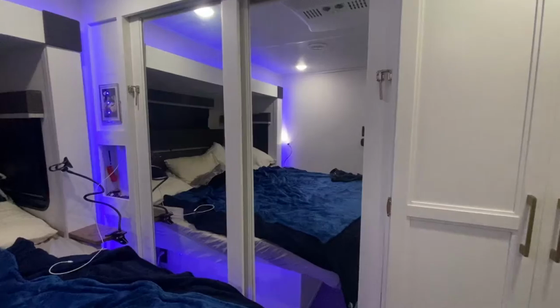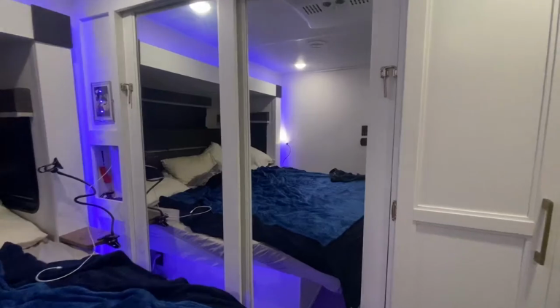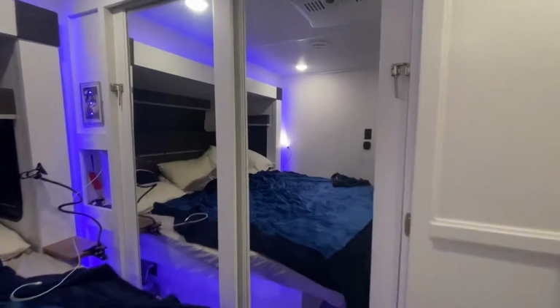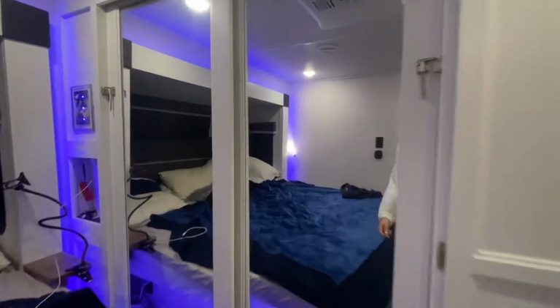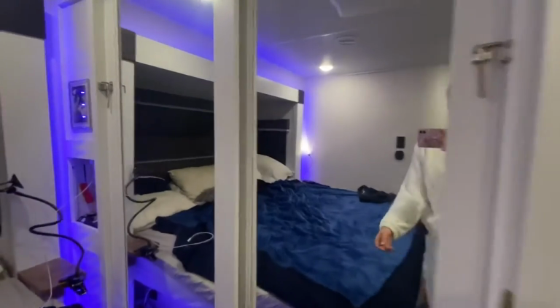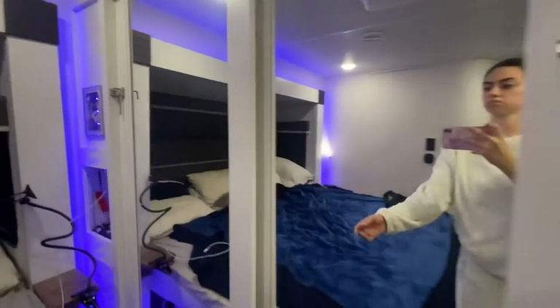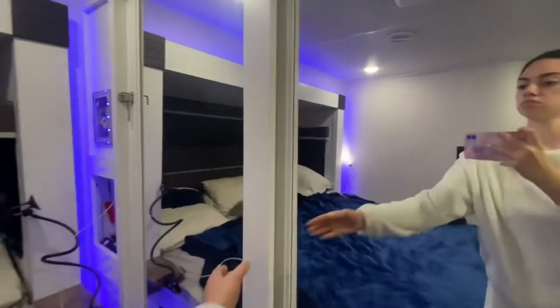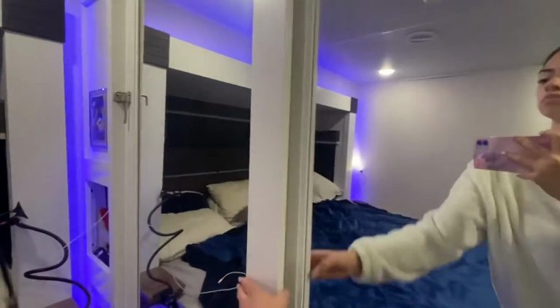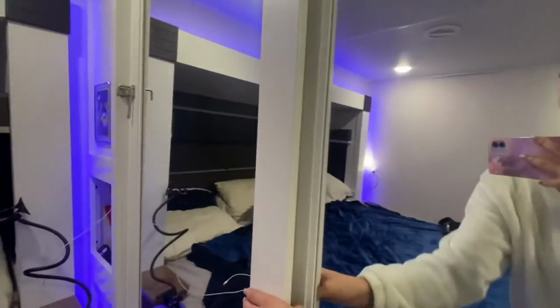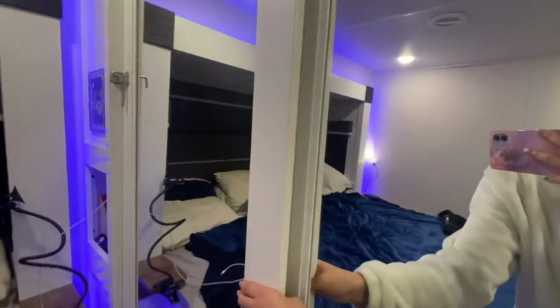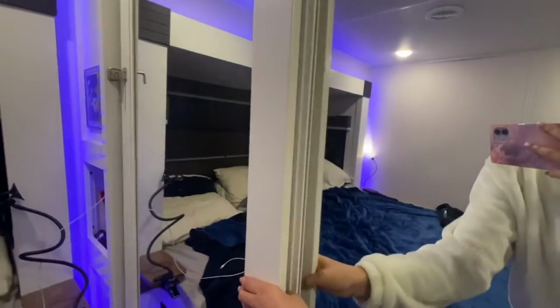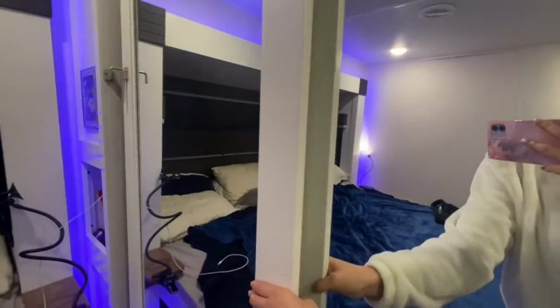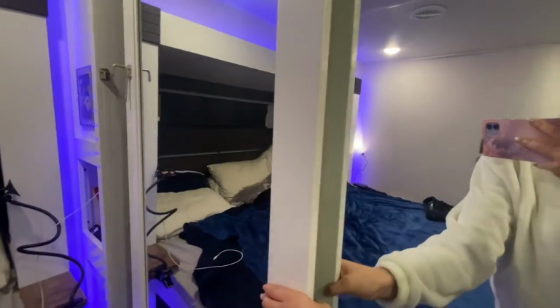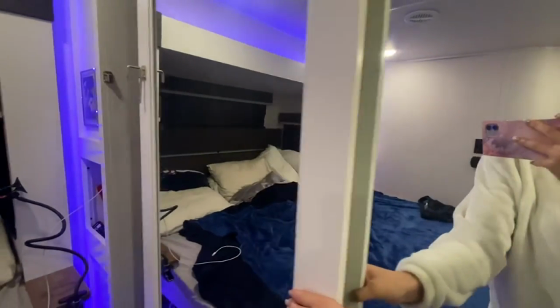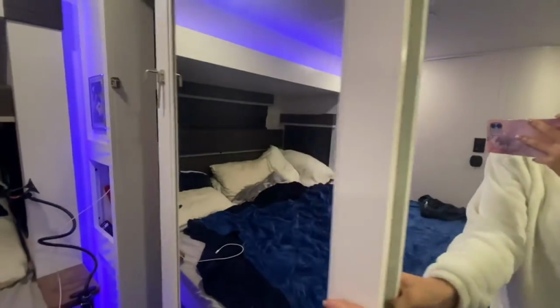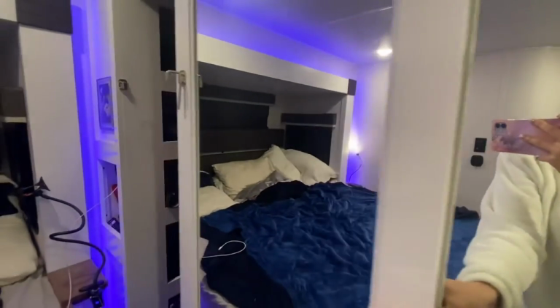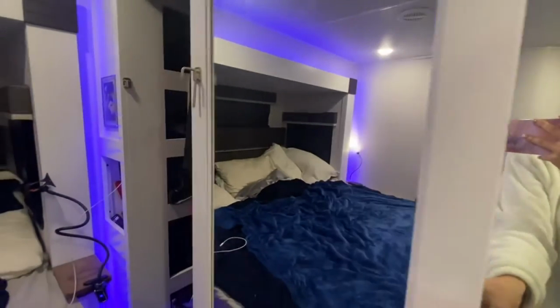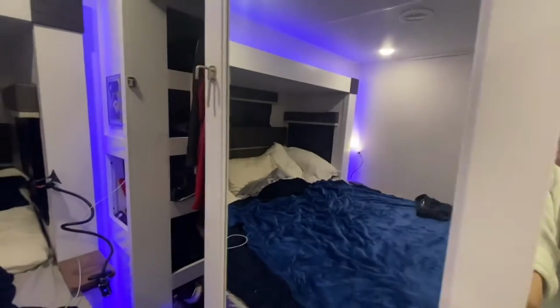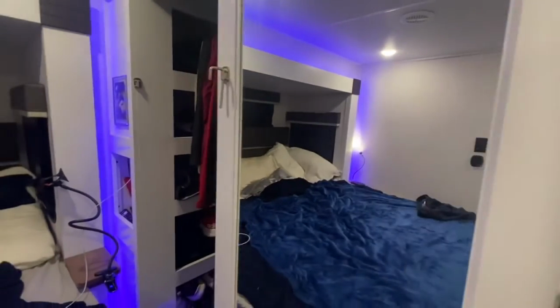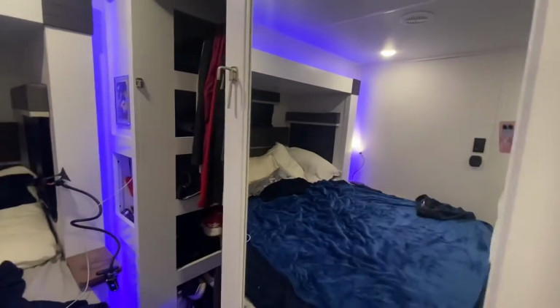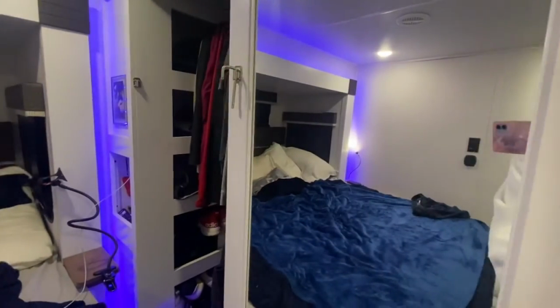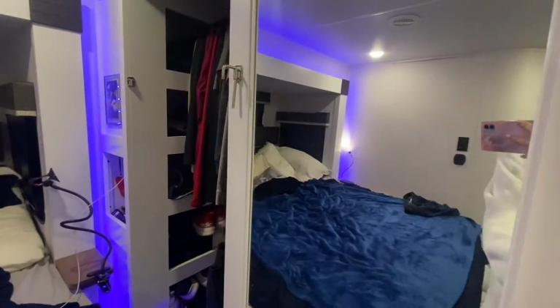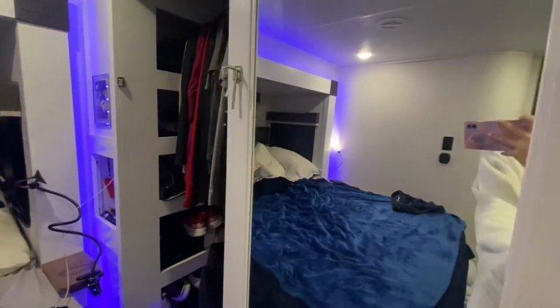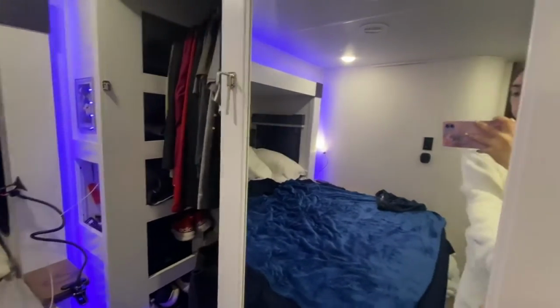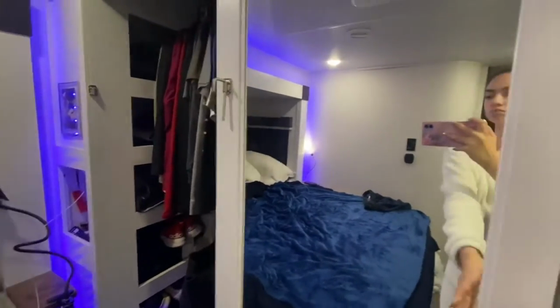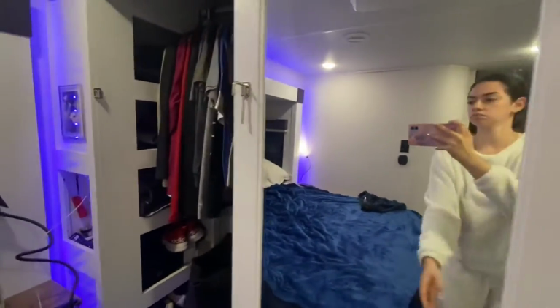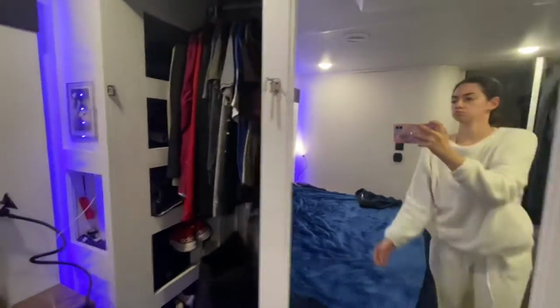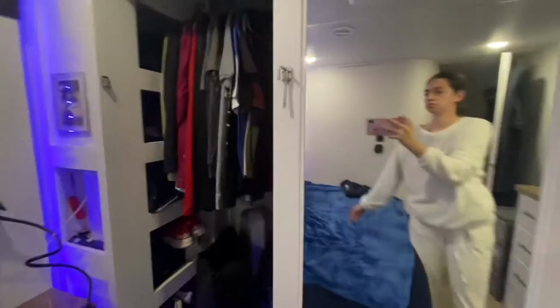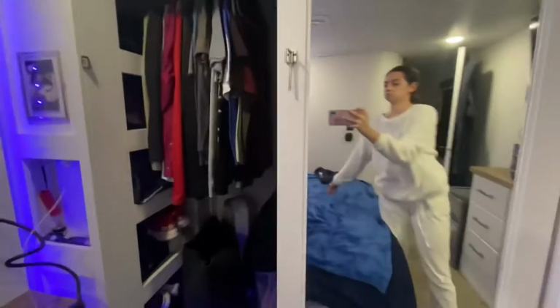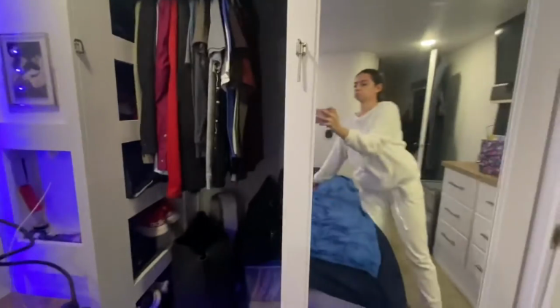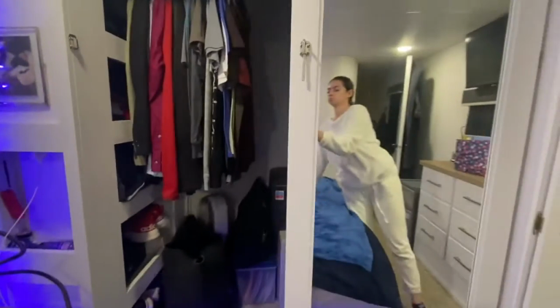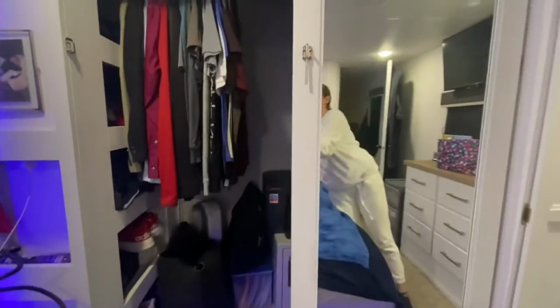Hey everyone and welcome back to our YouTube channel. Today I'm going to share with you guys our closet inside of our fifth wheel.